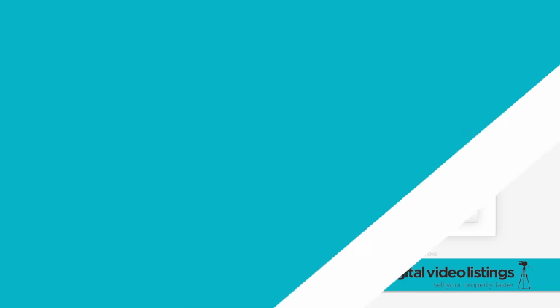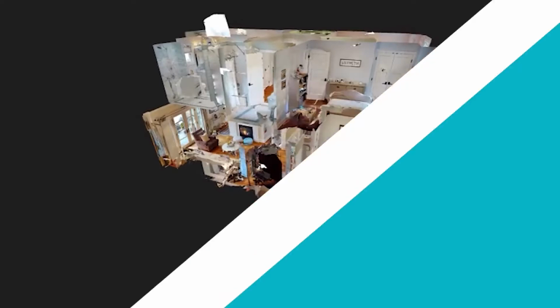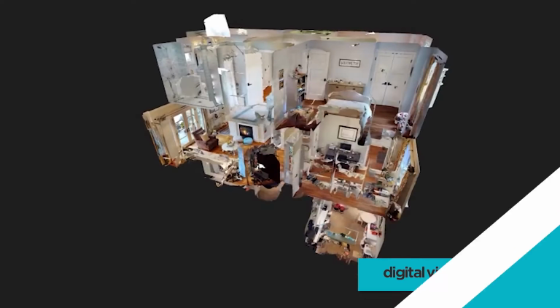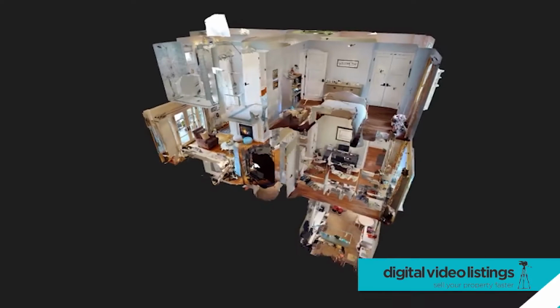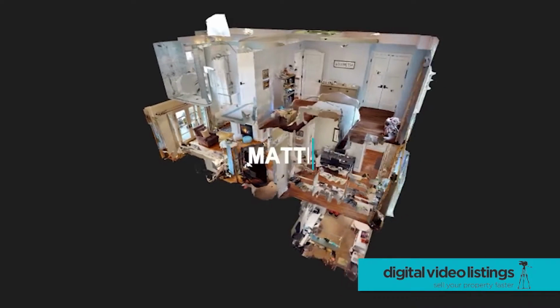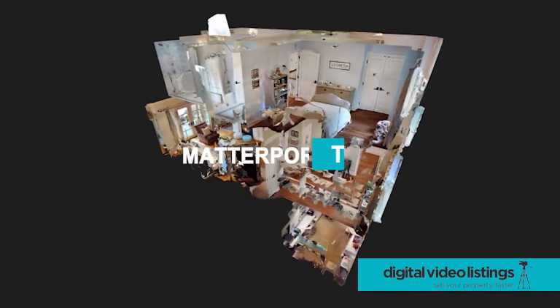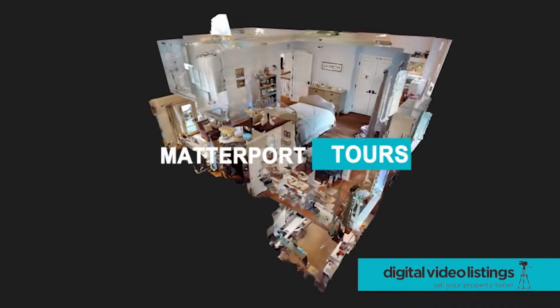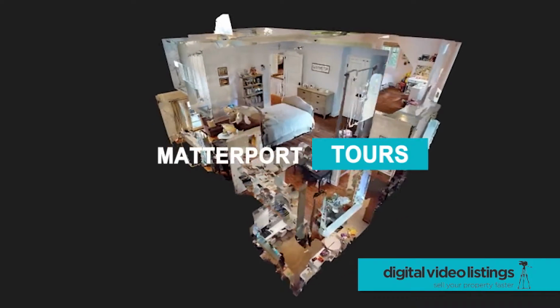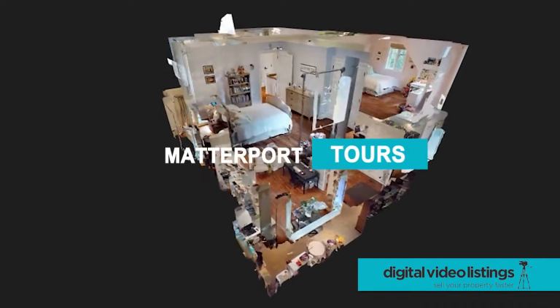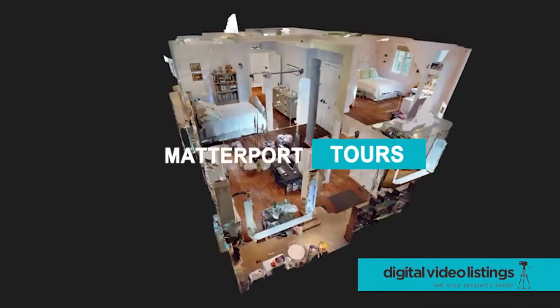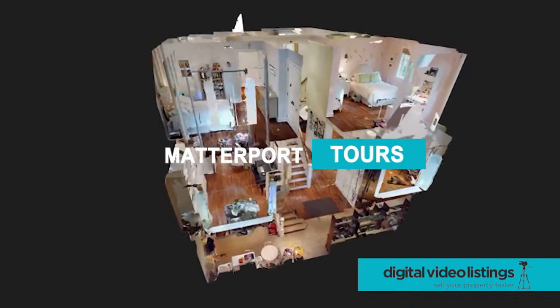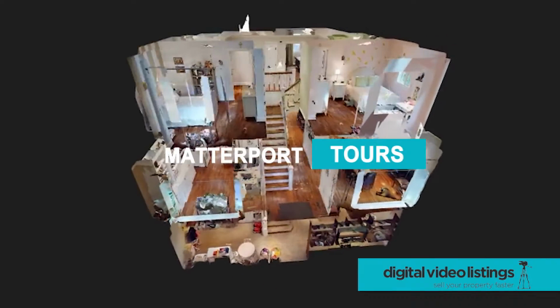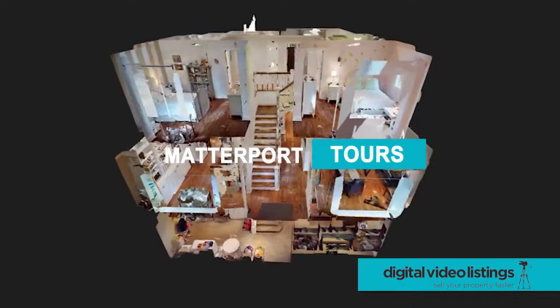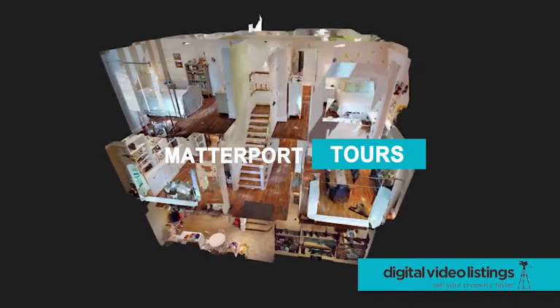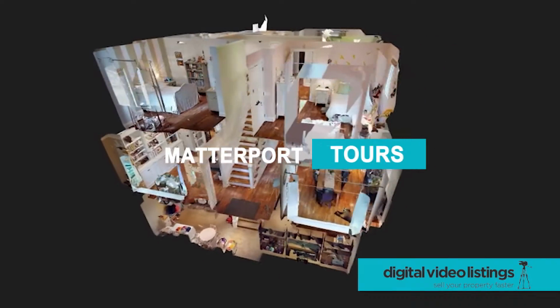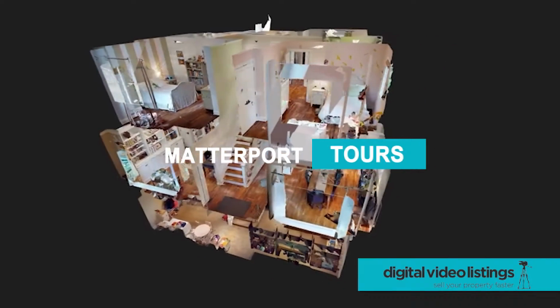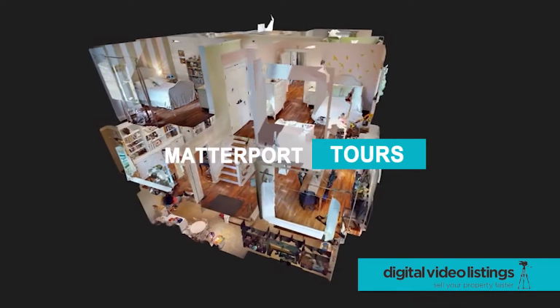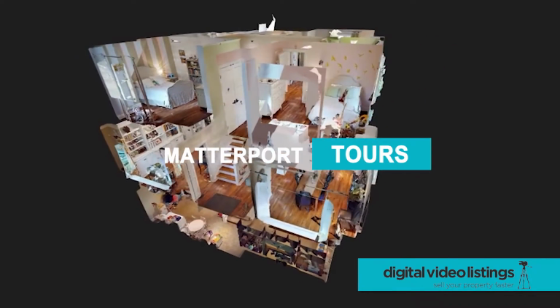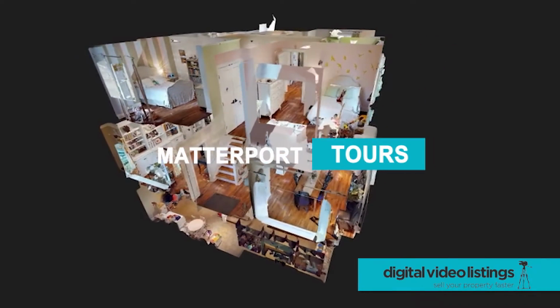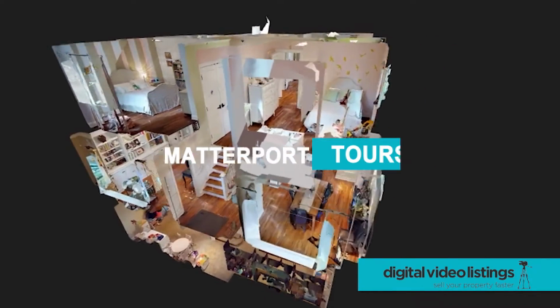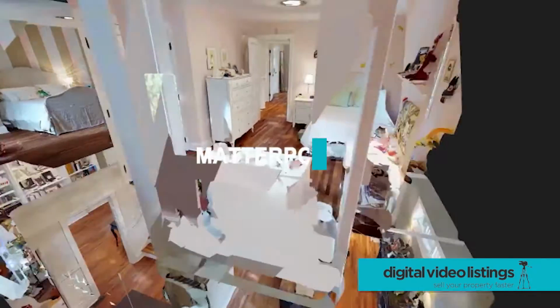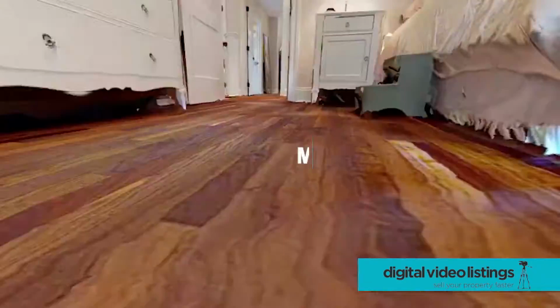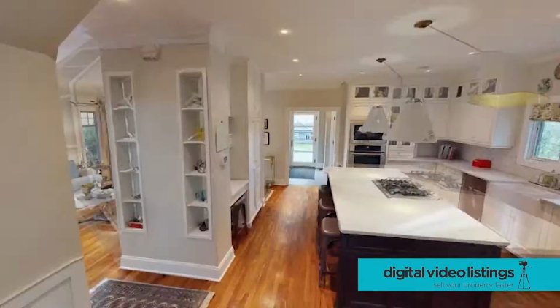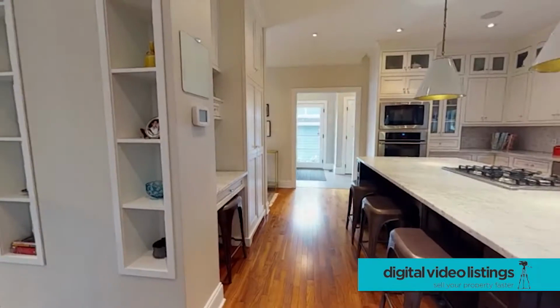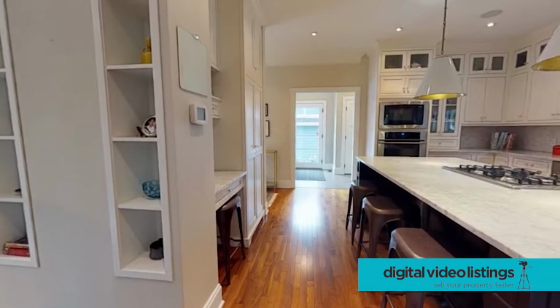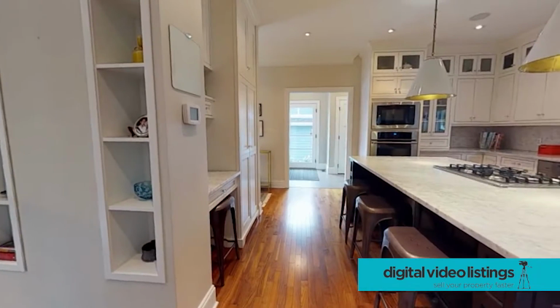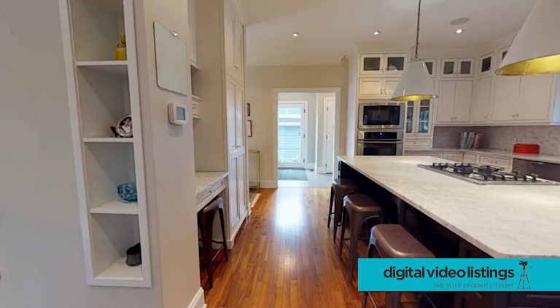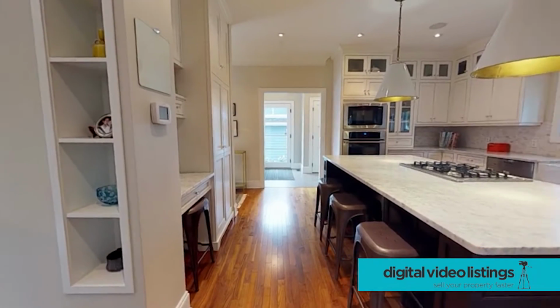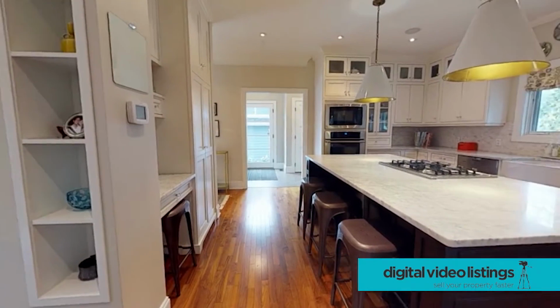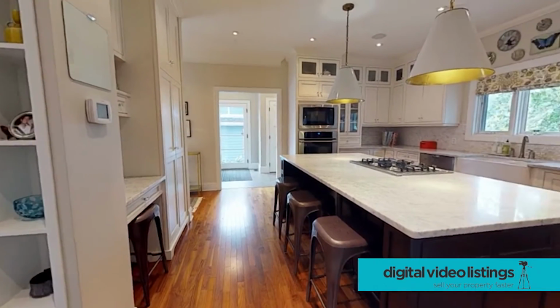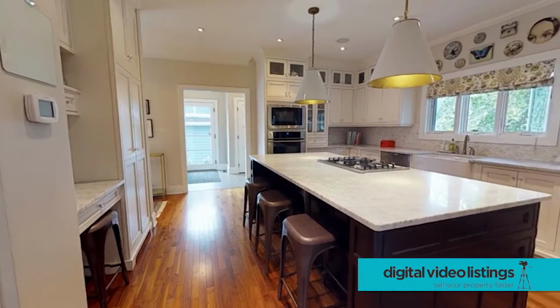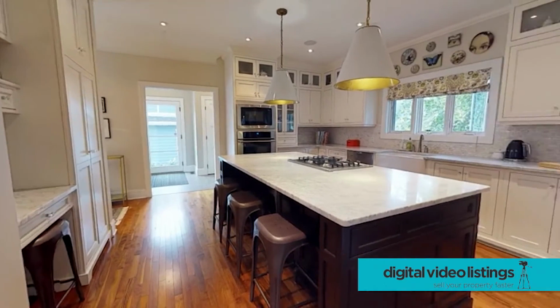Cutting-edge 3D Matterport tours showcase your client's home in a new way, generating buzz and setting you apart from other agents.